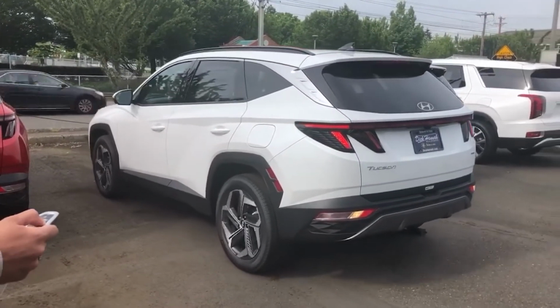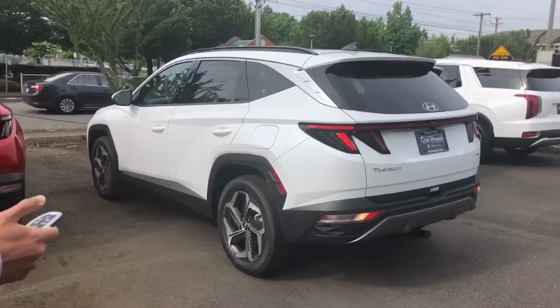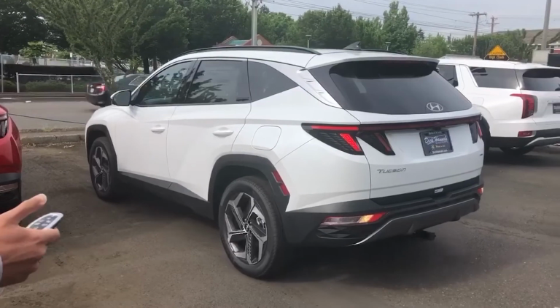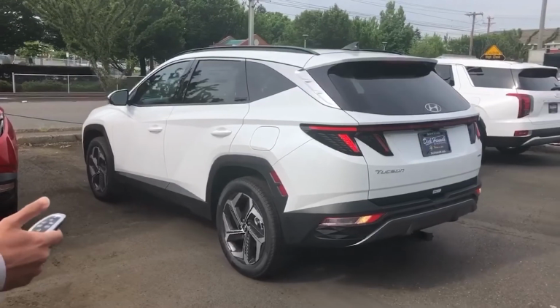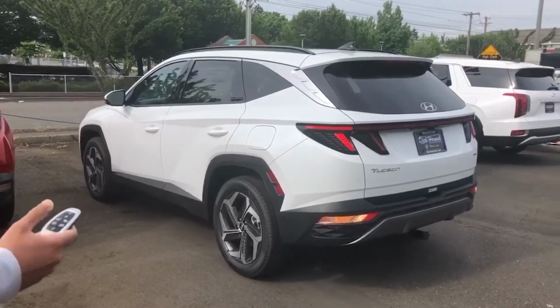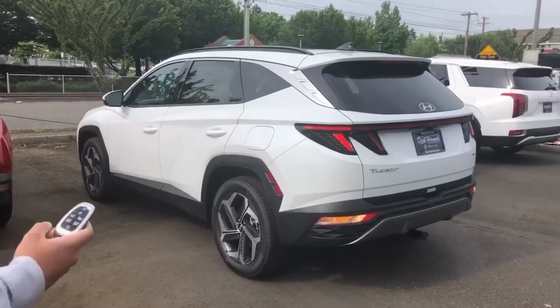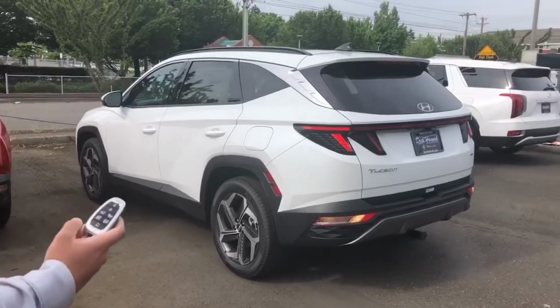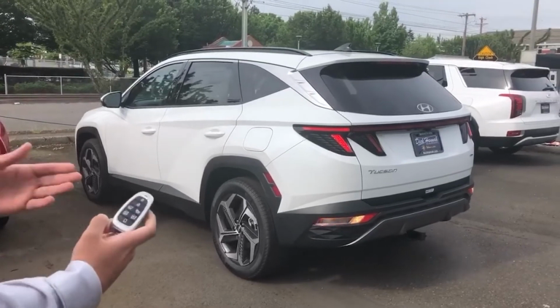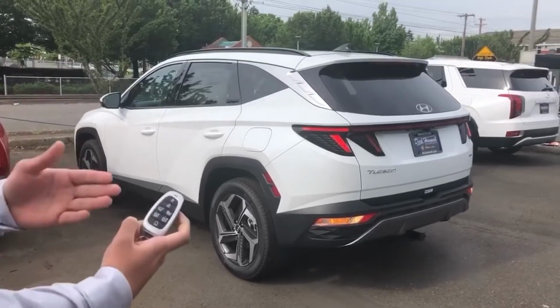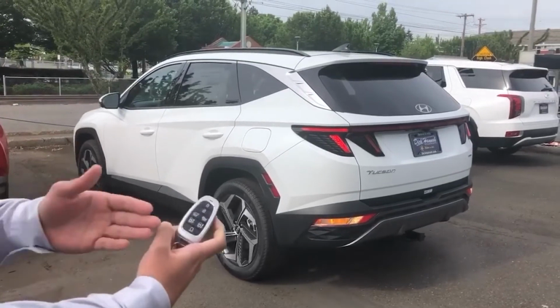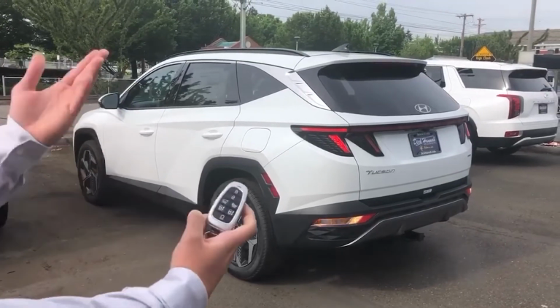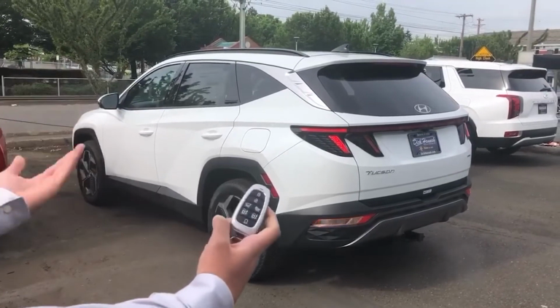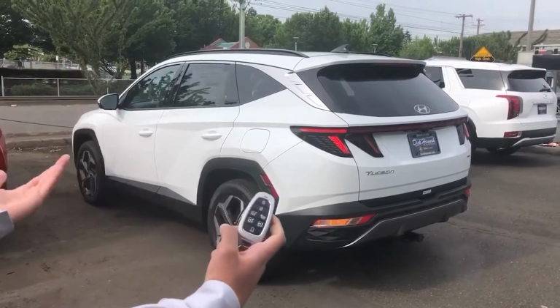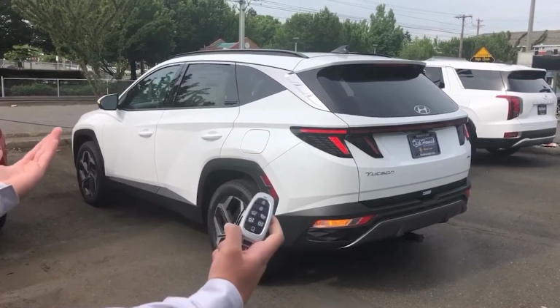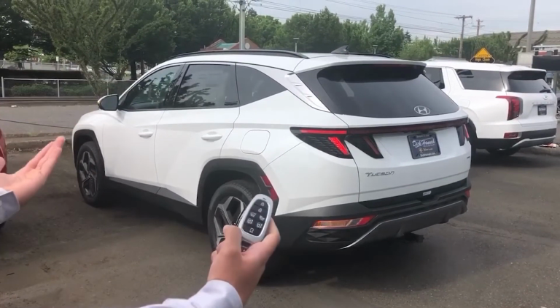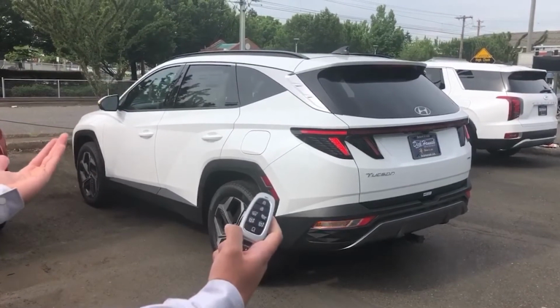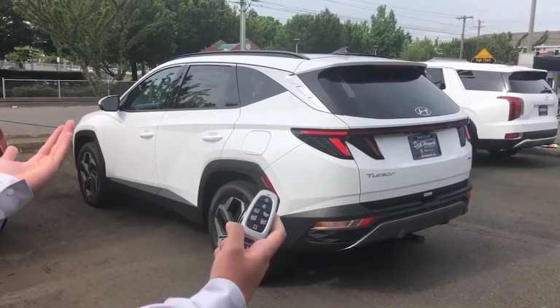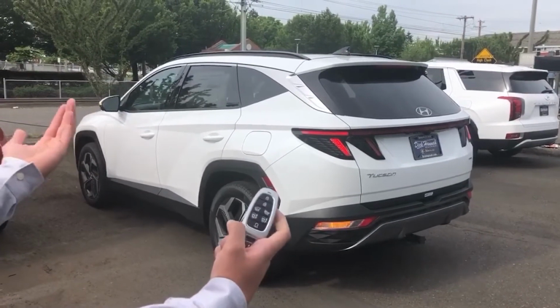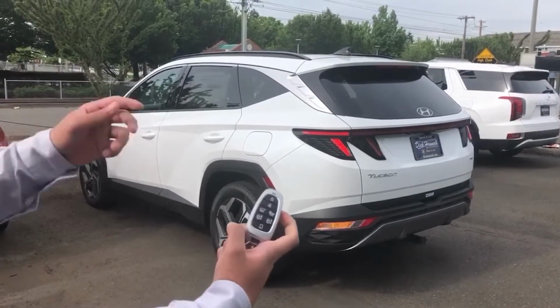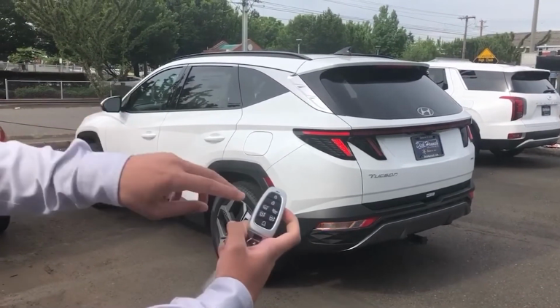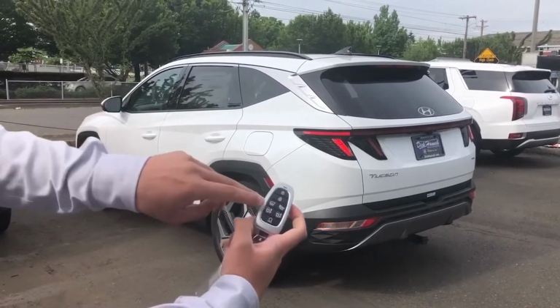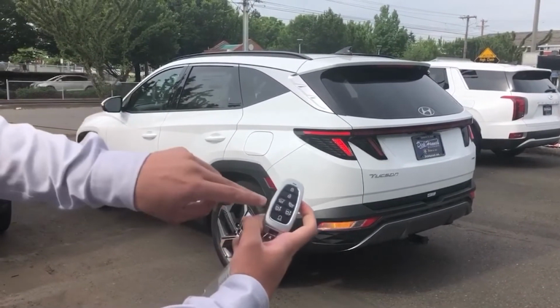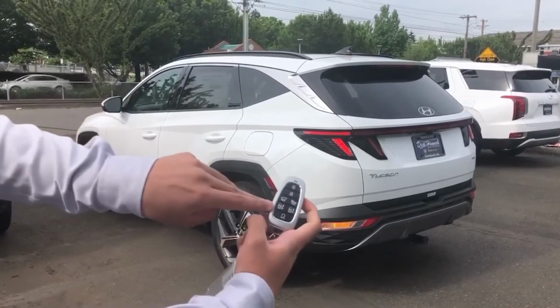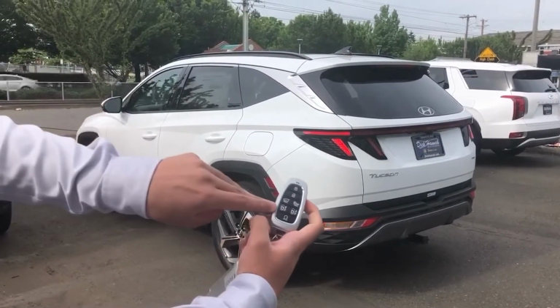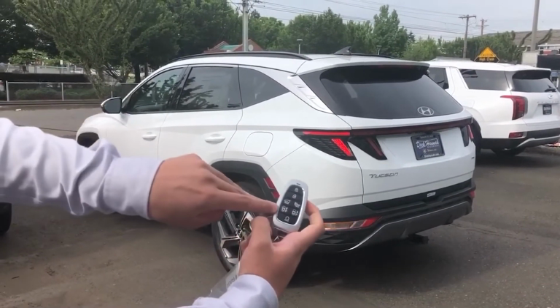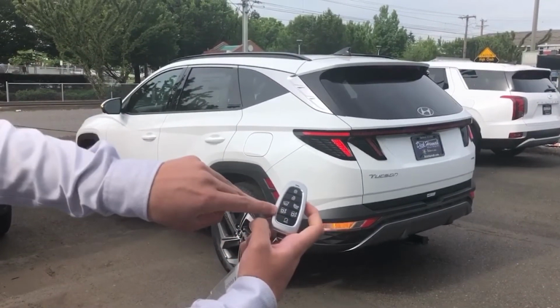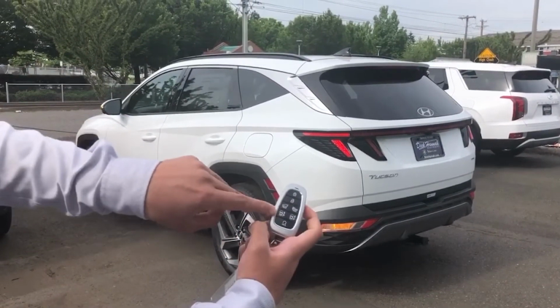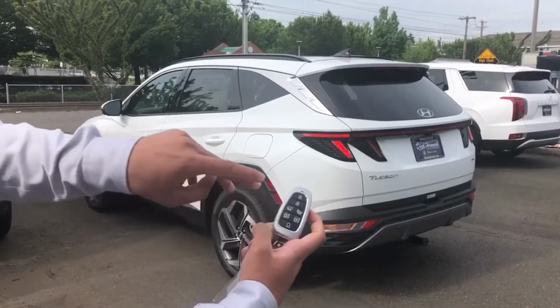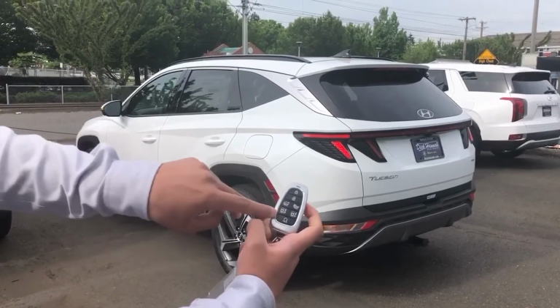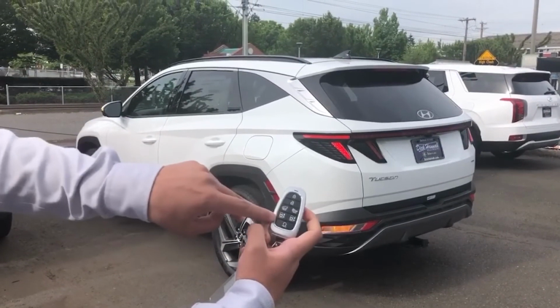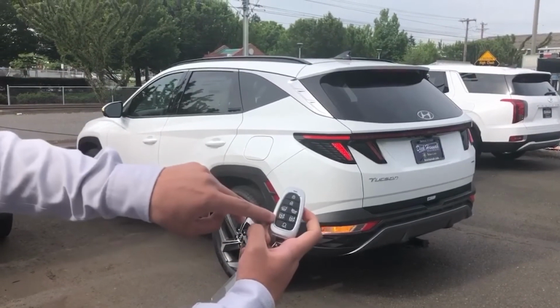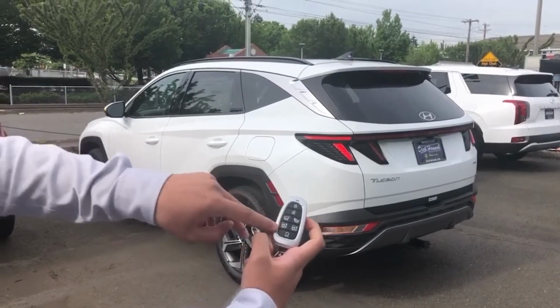There you go, and if you wanted to put it back in the parking you just press the other one and hold it.